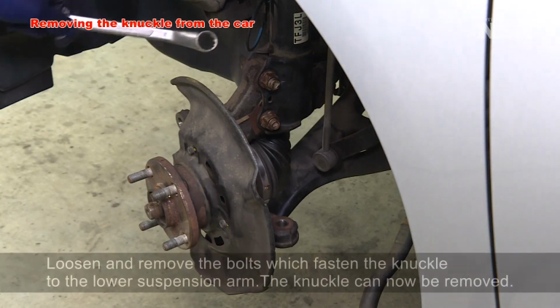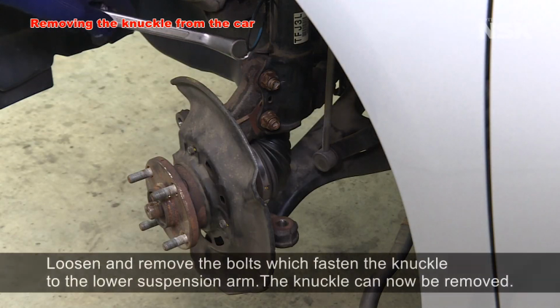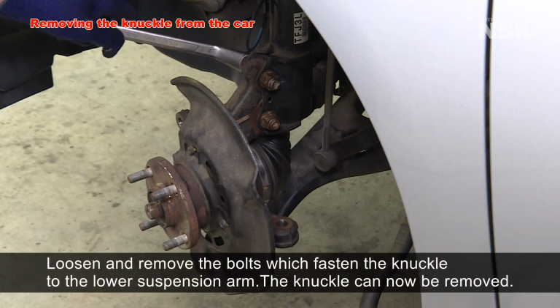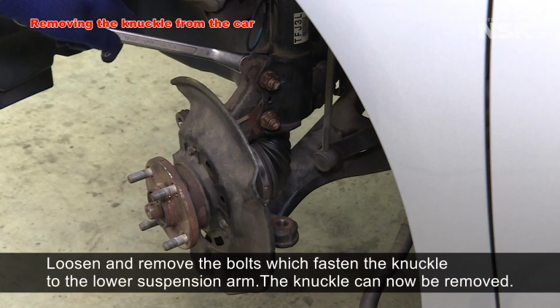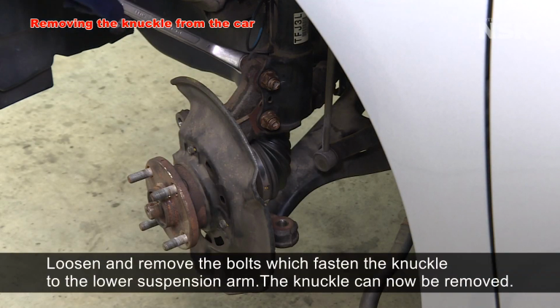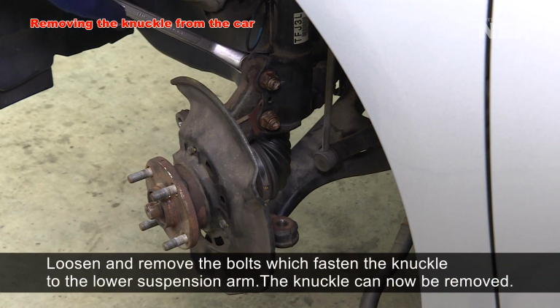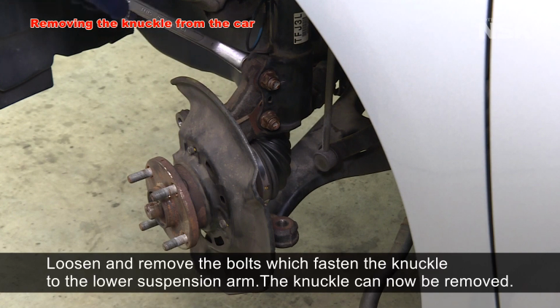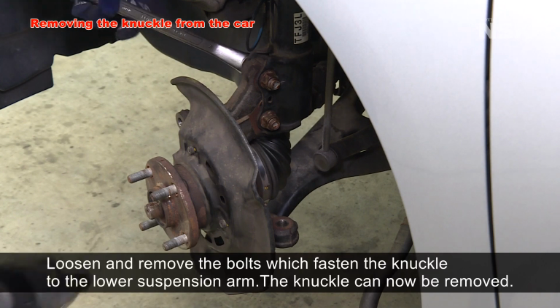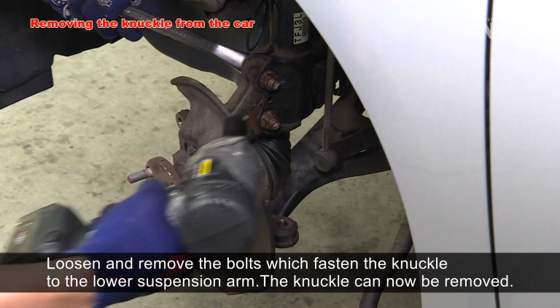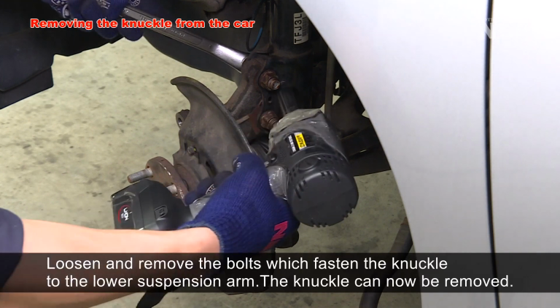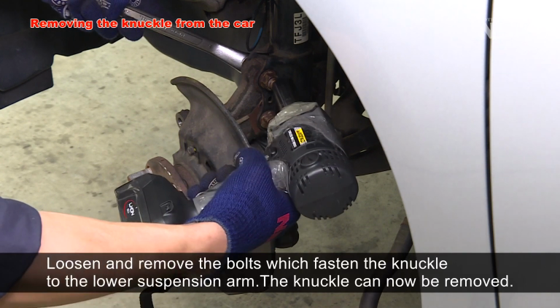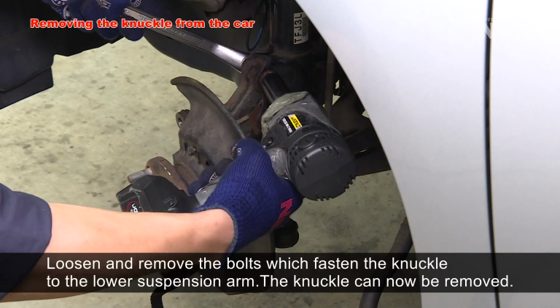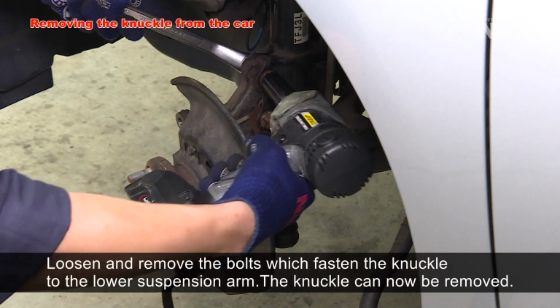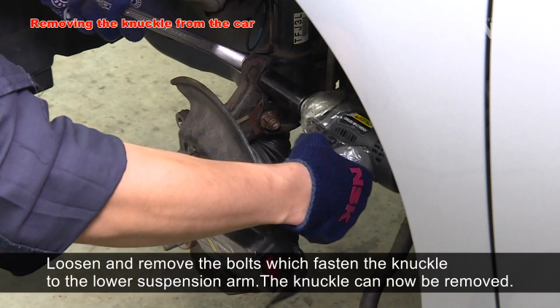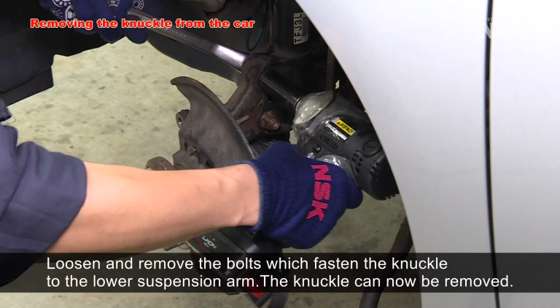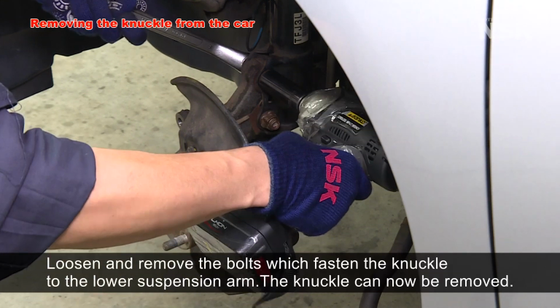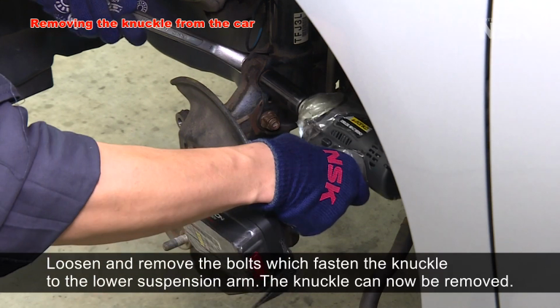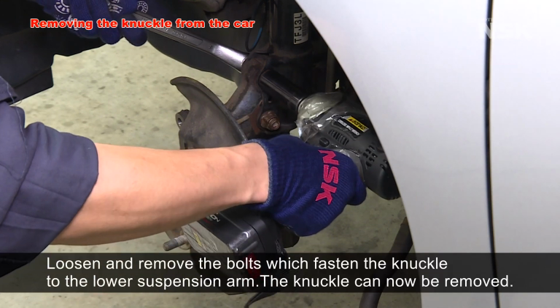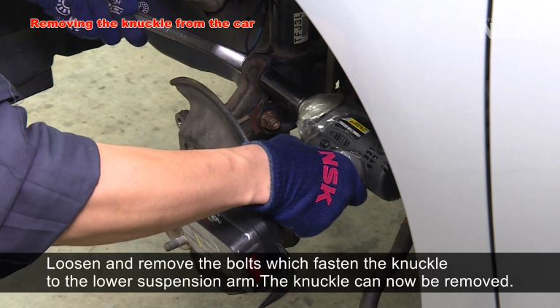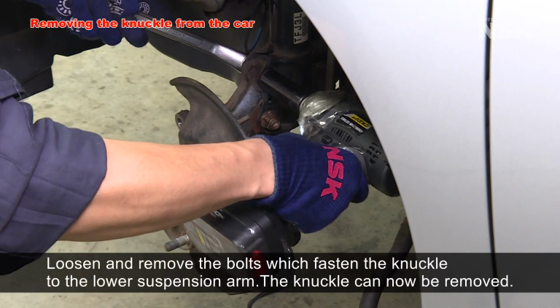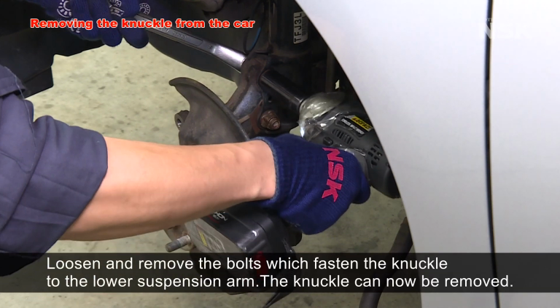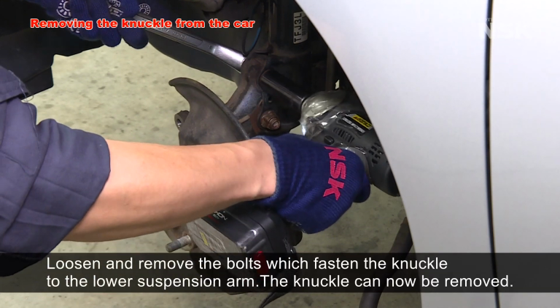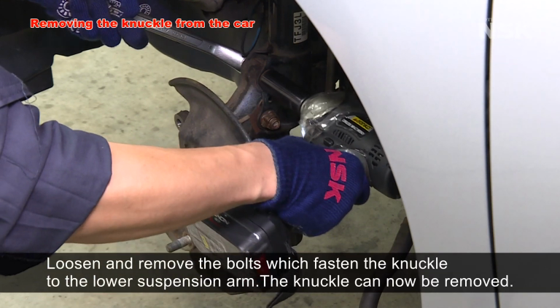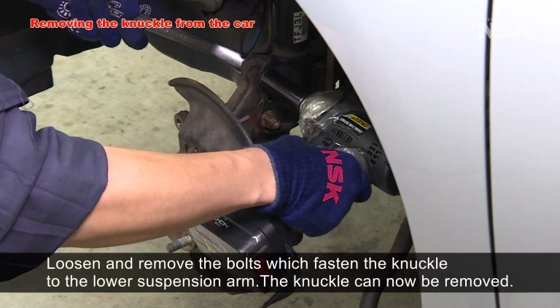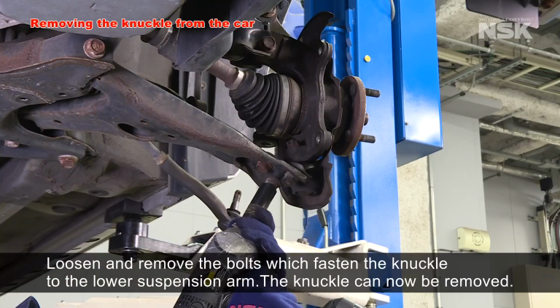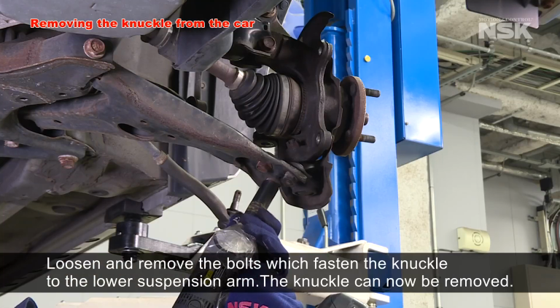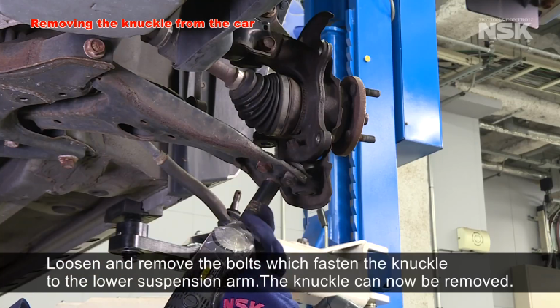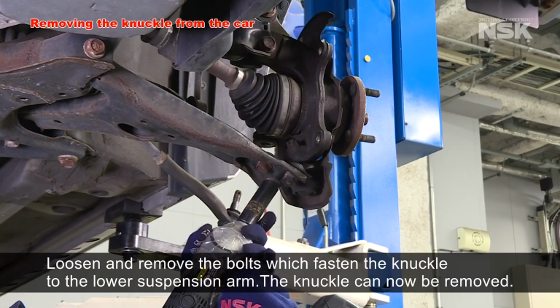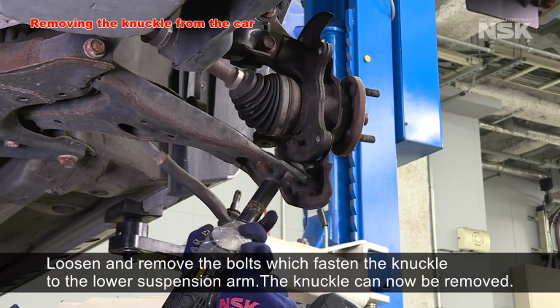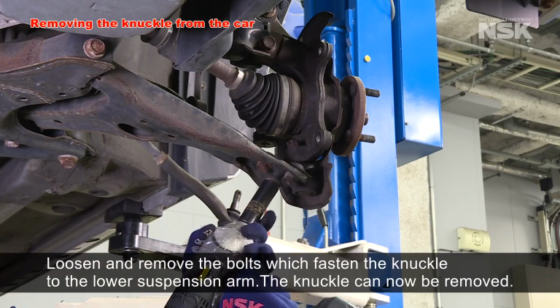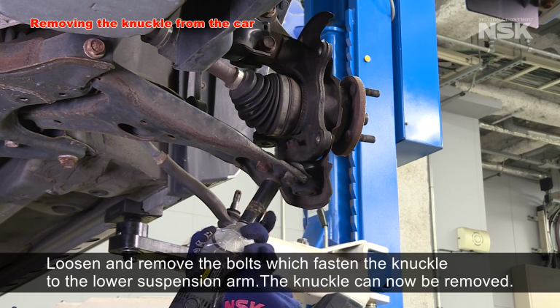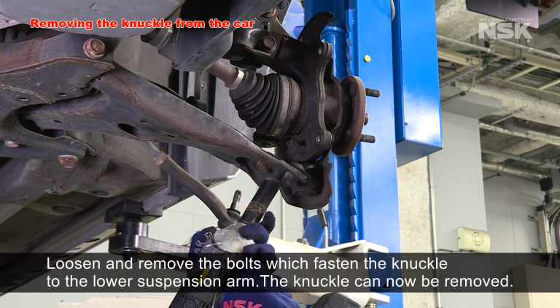Loosen and remove the bolts which fasten the knuckle and the lower suspension arm. The knuckle can now be removed.